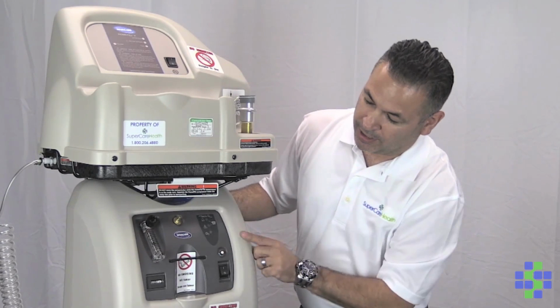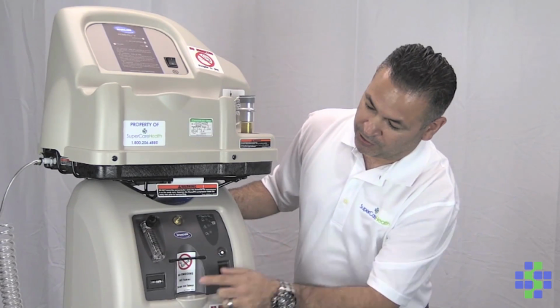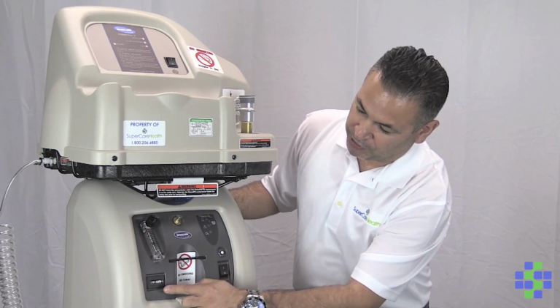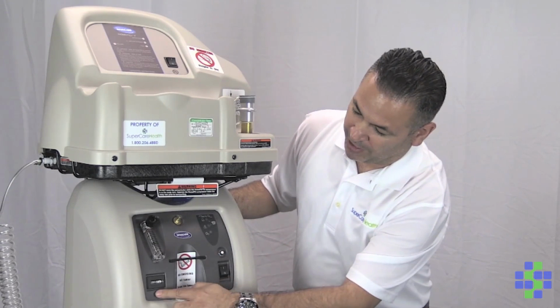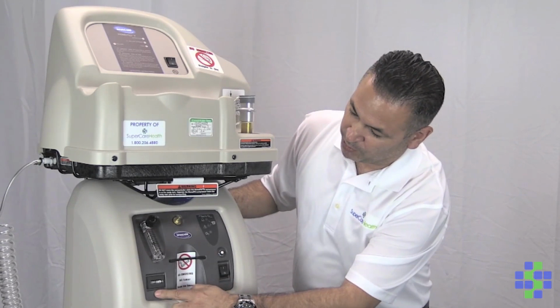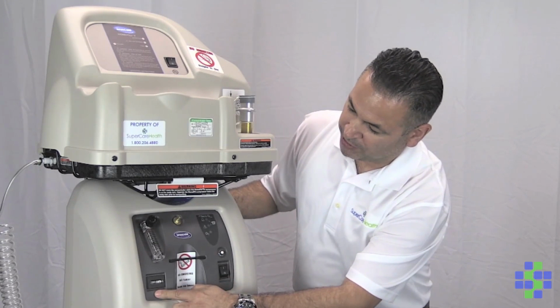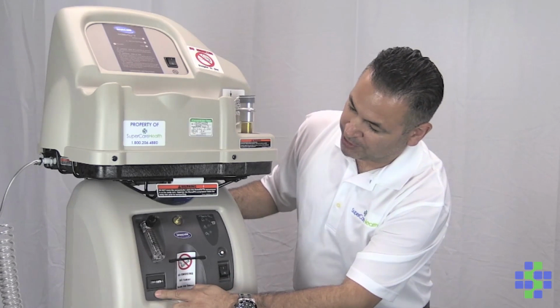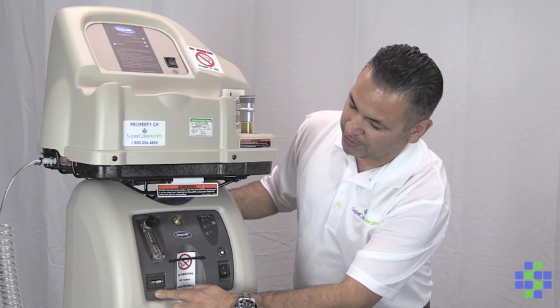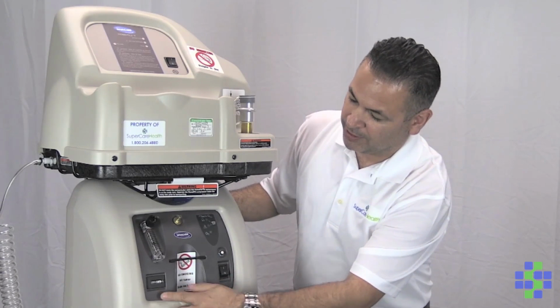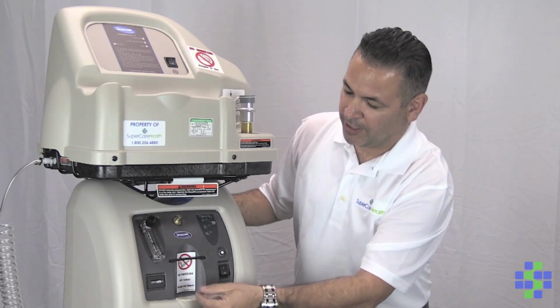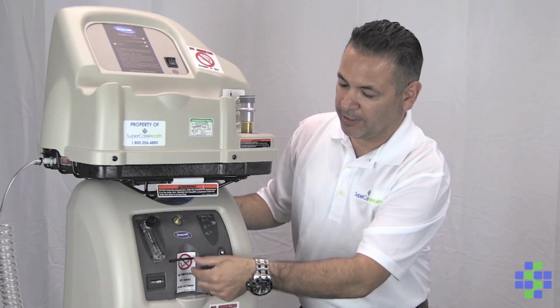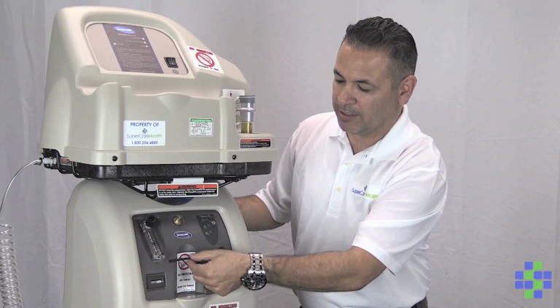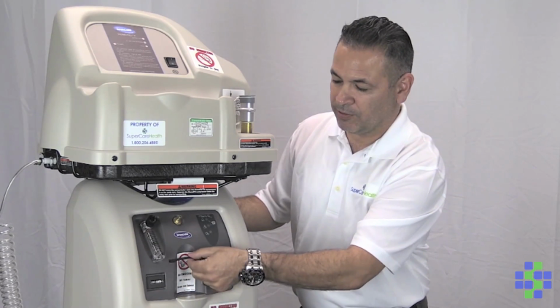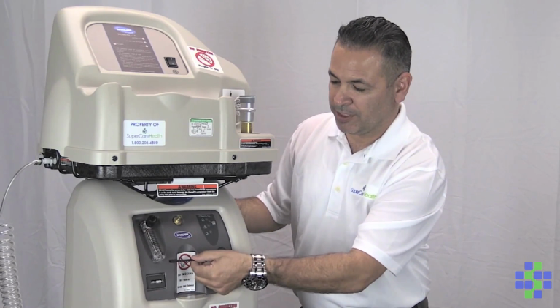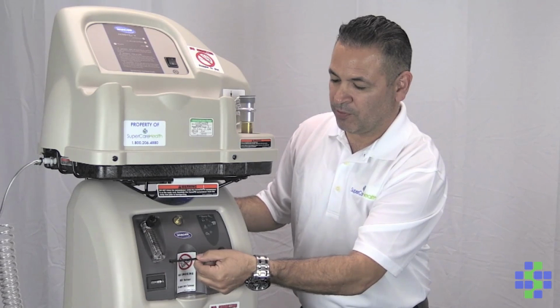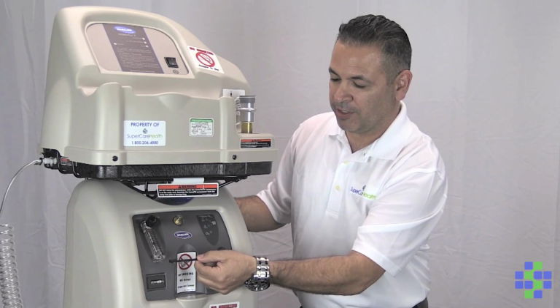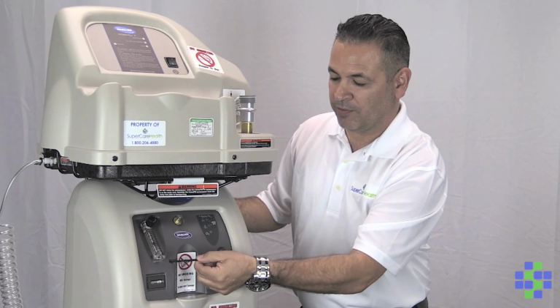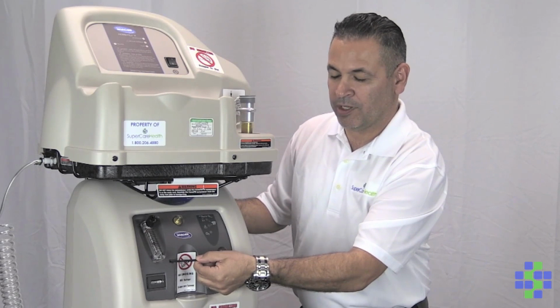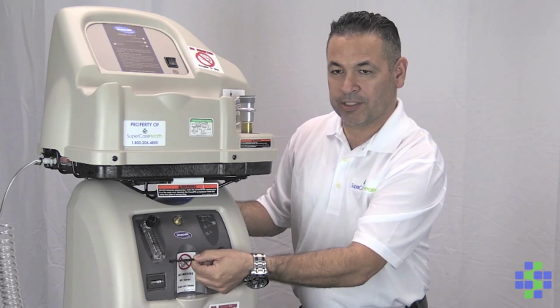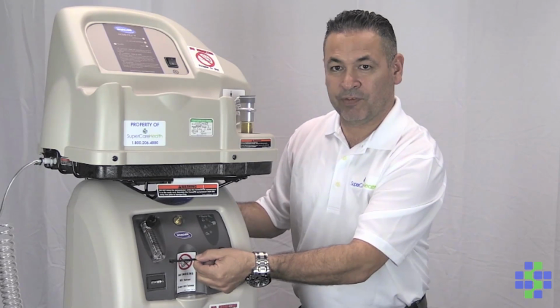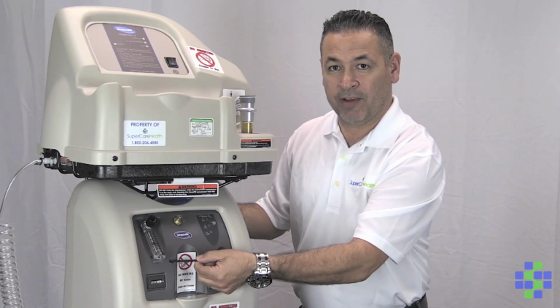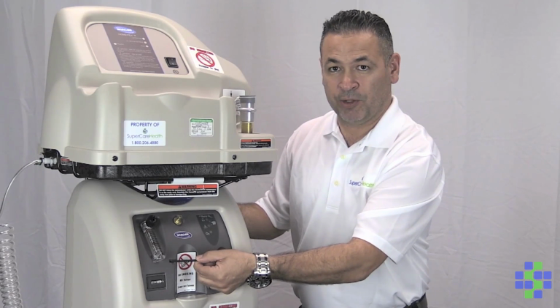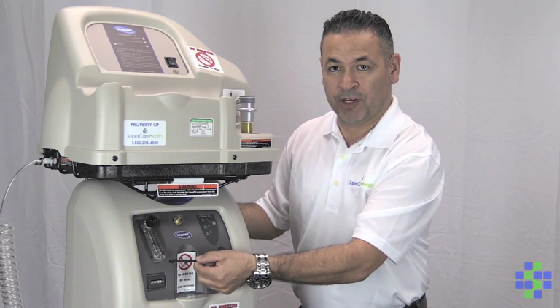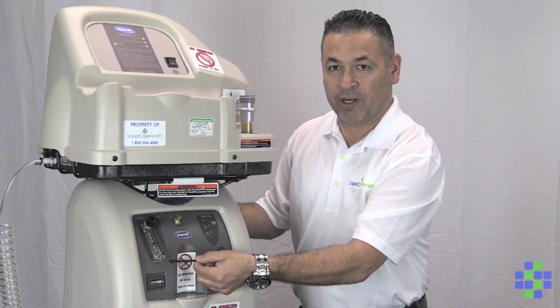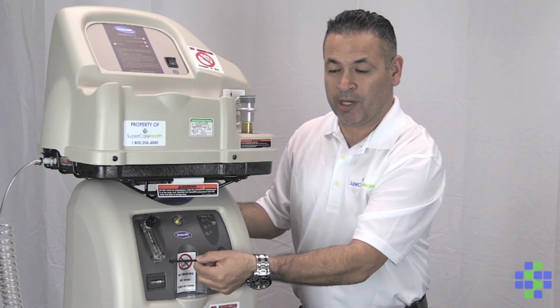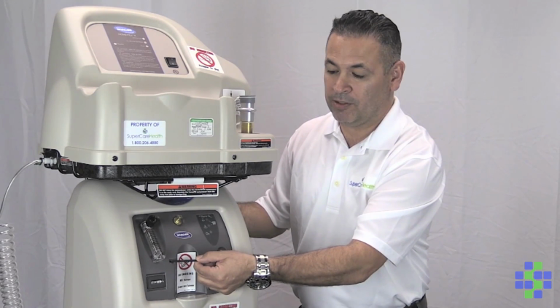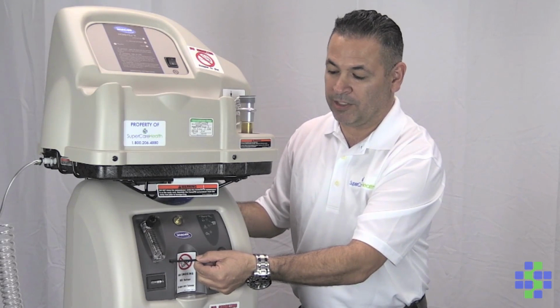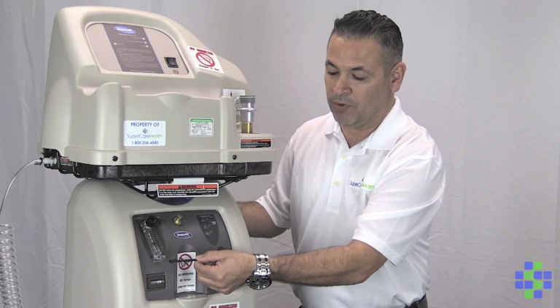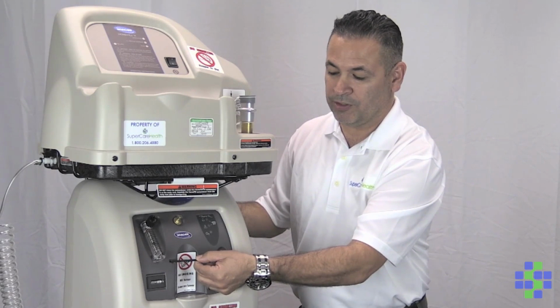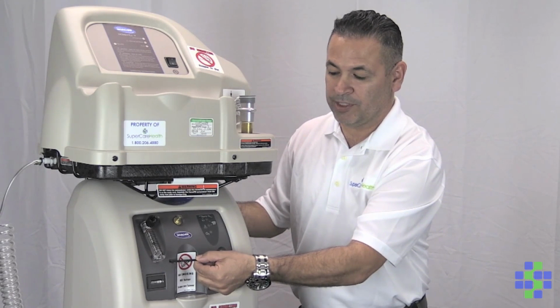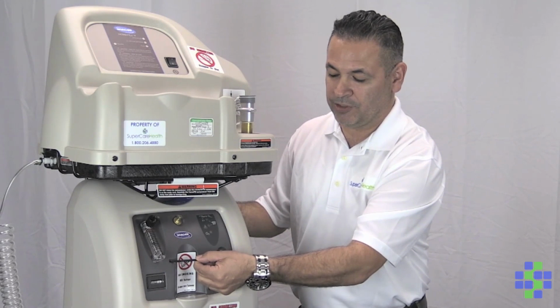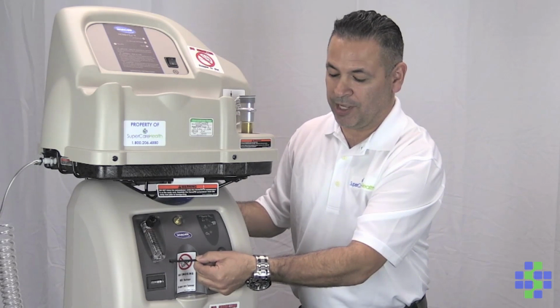This little gold port right here is where you're going to attach your tubing or your cannula tube. You've got your hour meter here, and this little section in the front is if you have a humidifier model and you want to attach that.